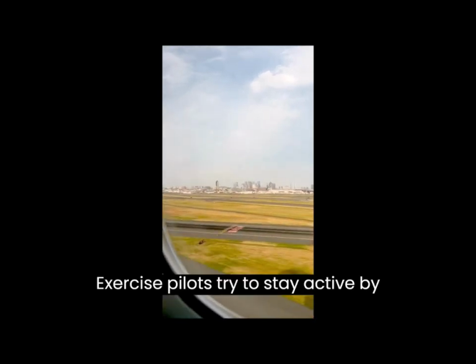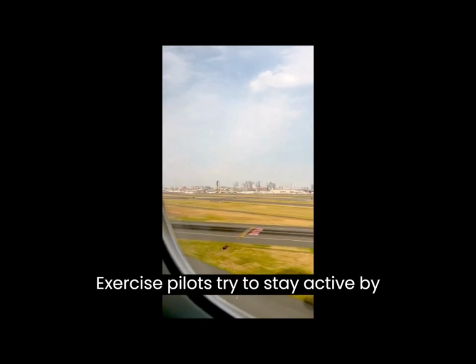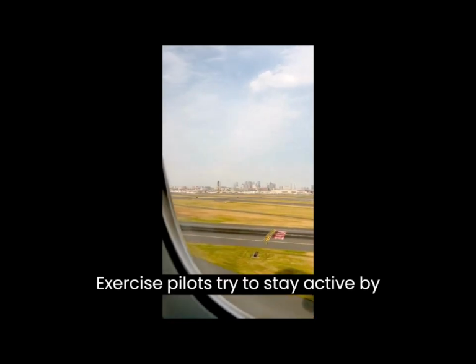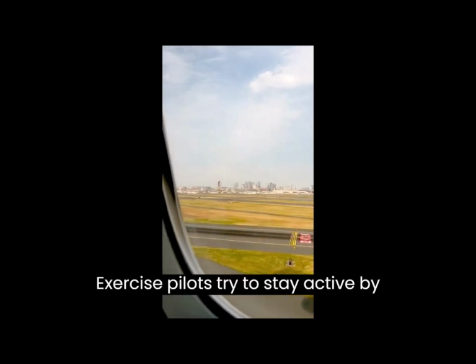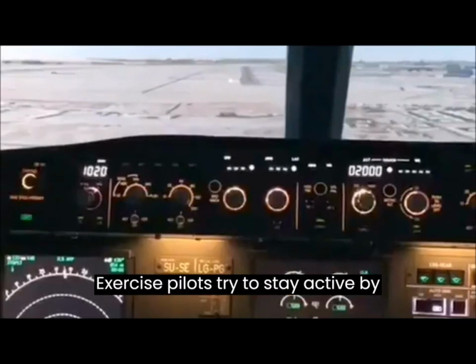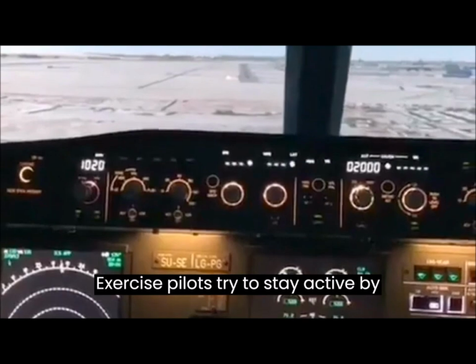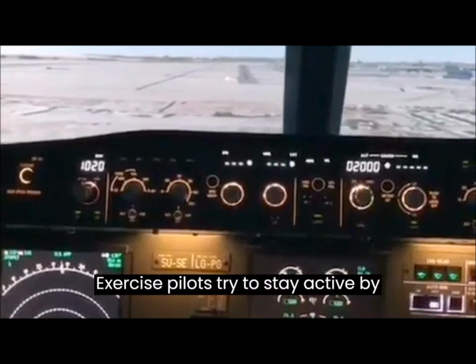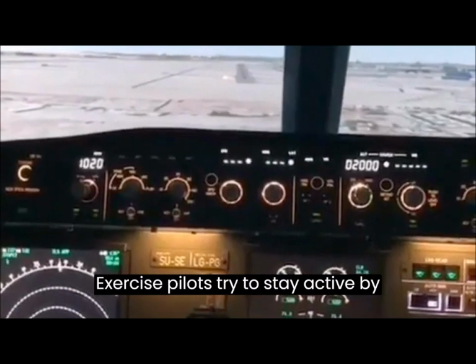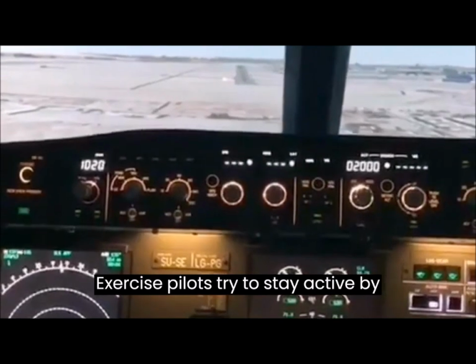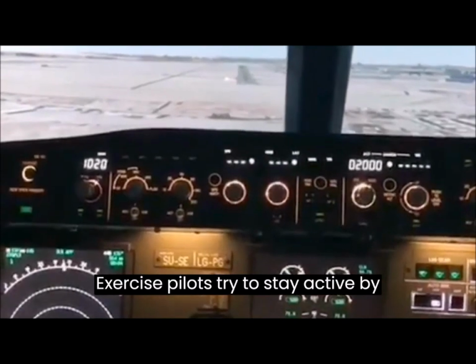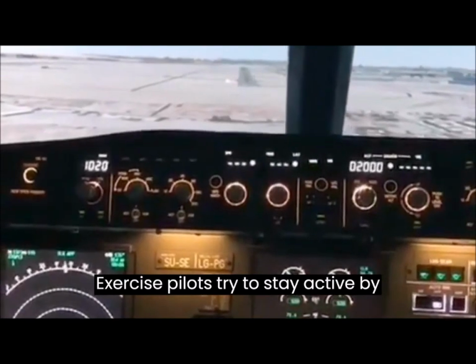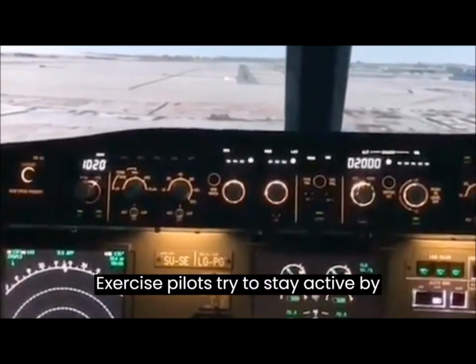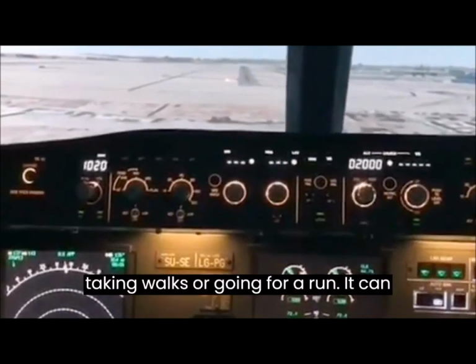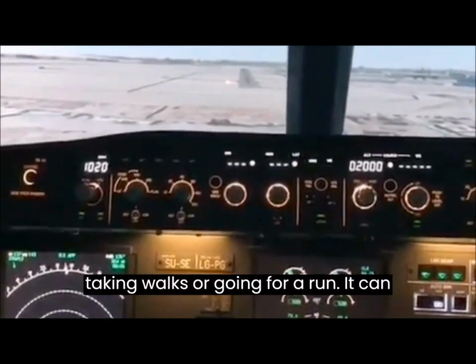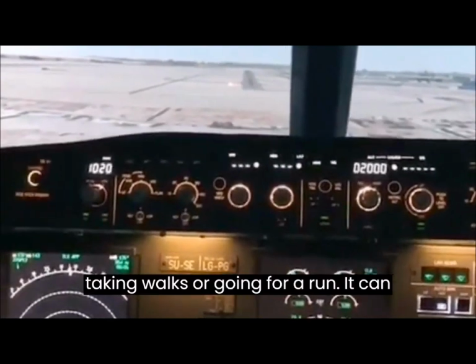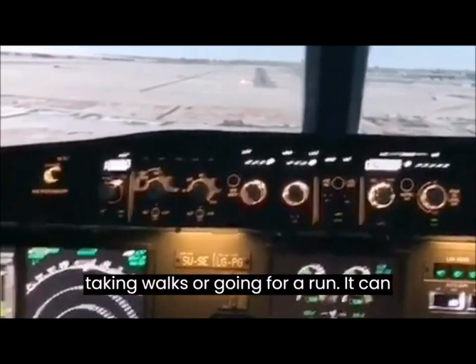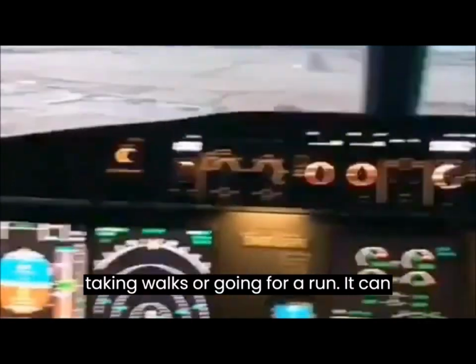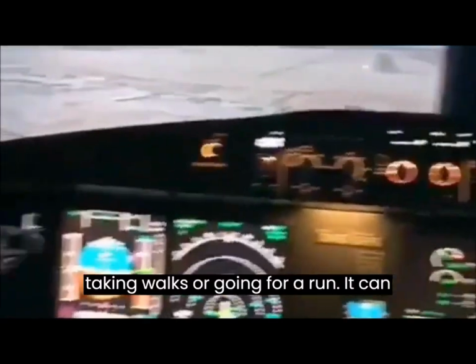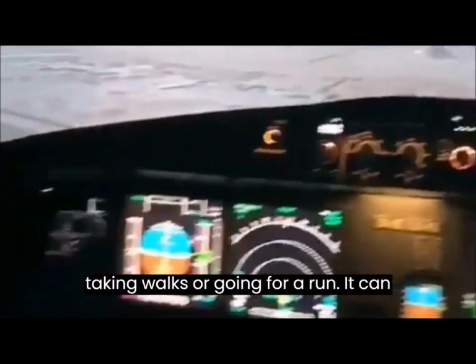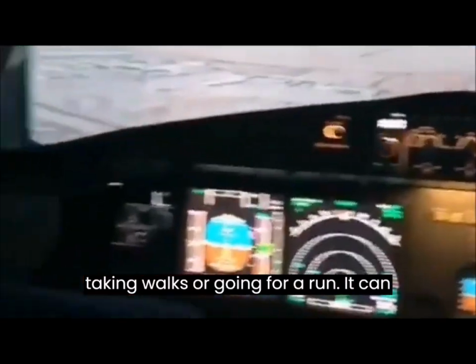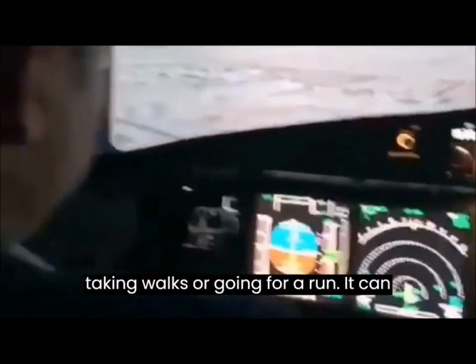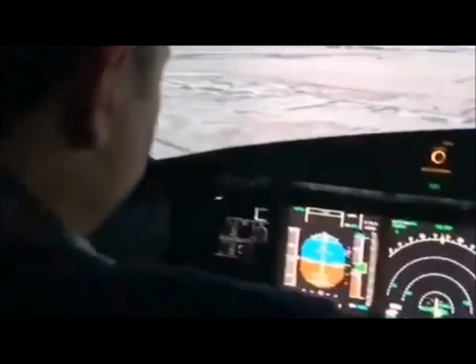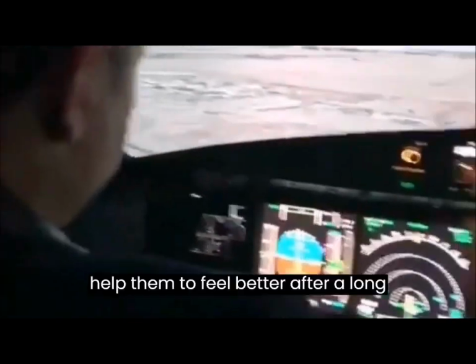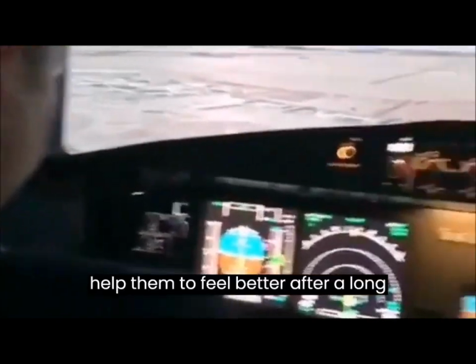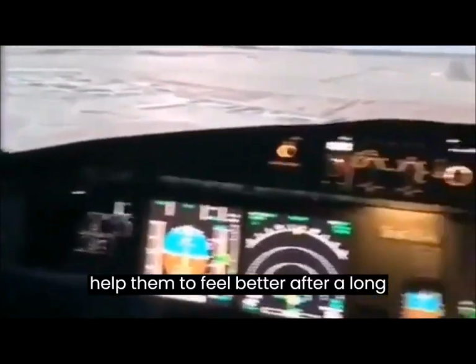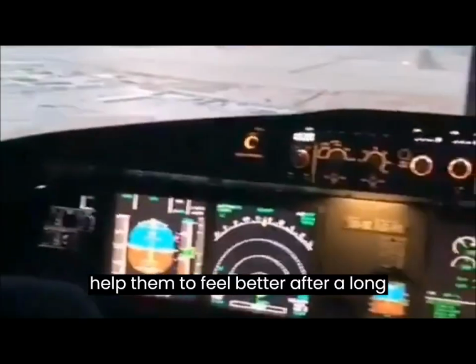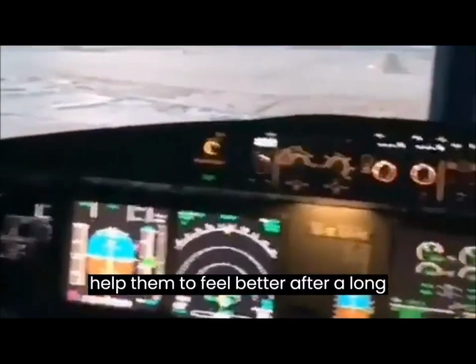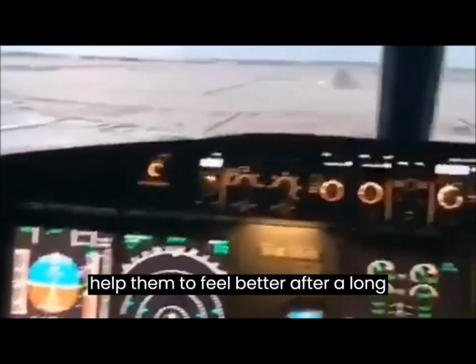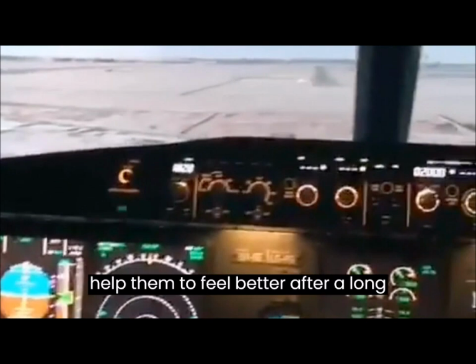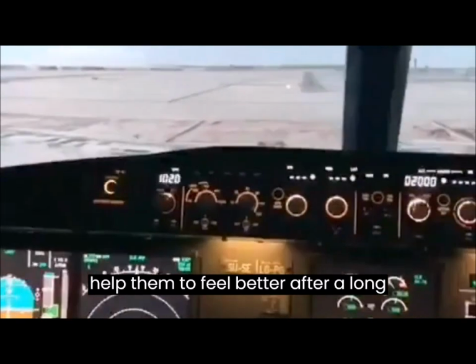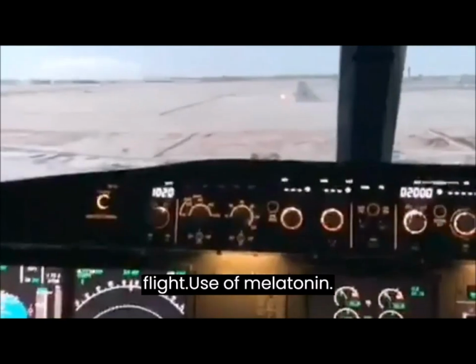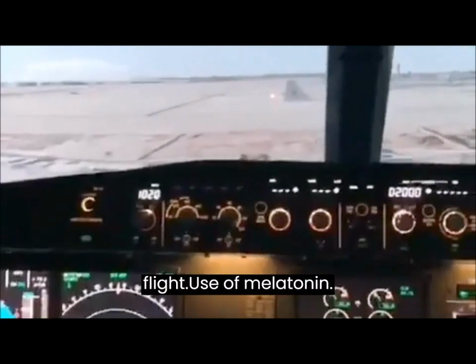Exercise — pilots try to stay active by taking walks or going for a run, which can help them to feel better after a long flight.